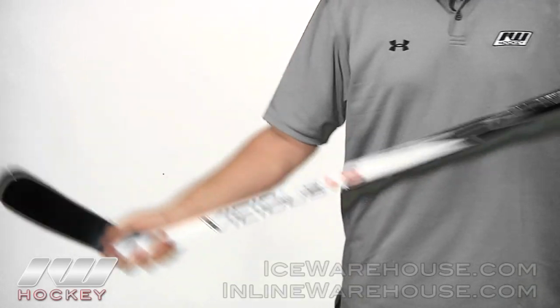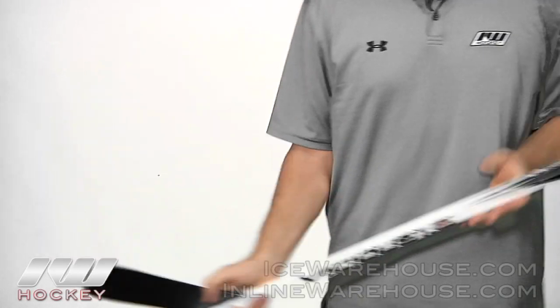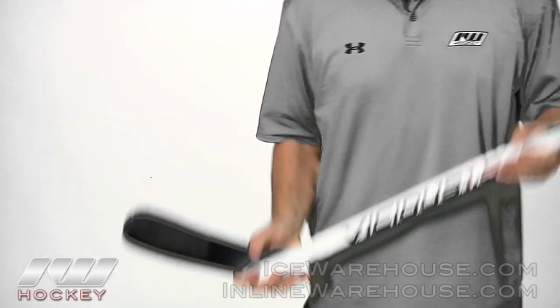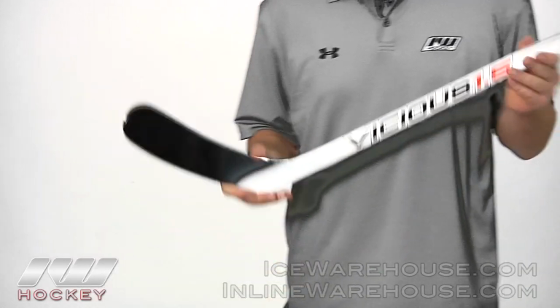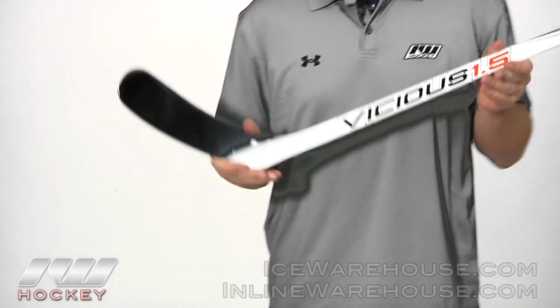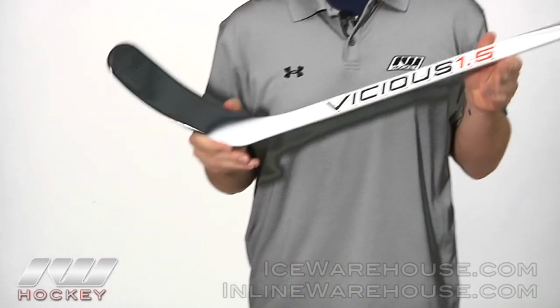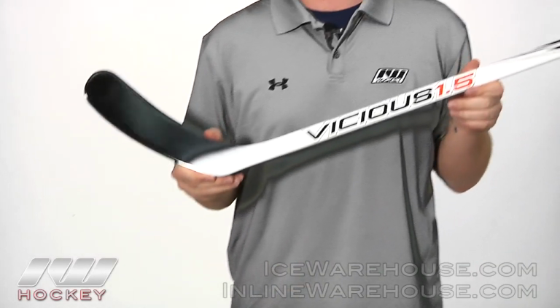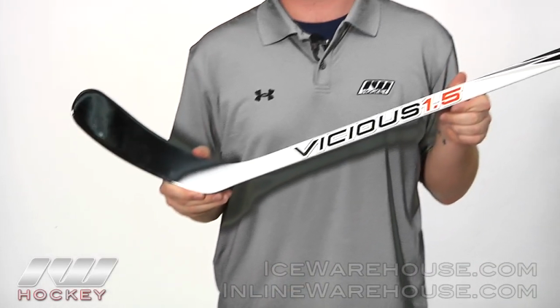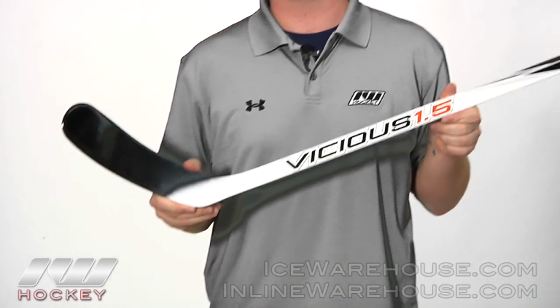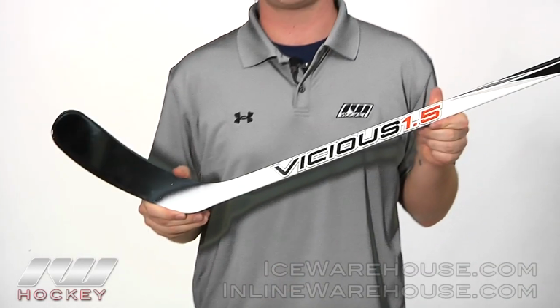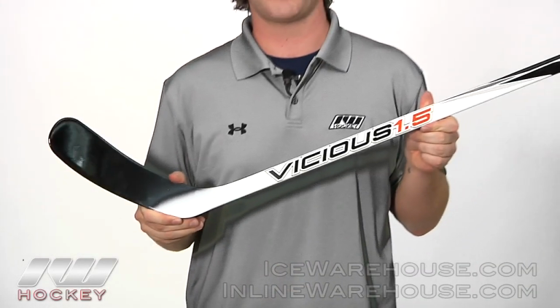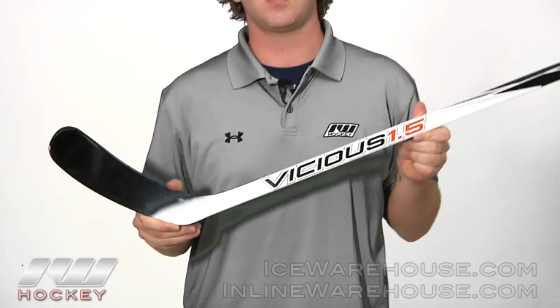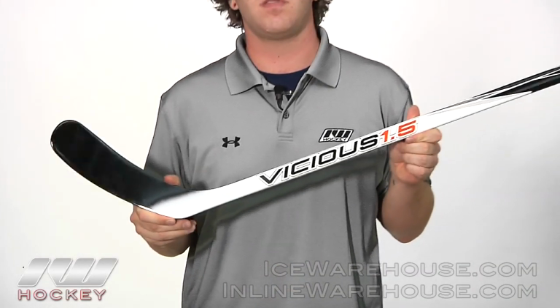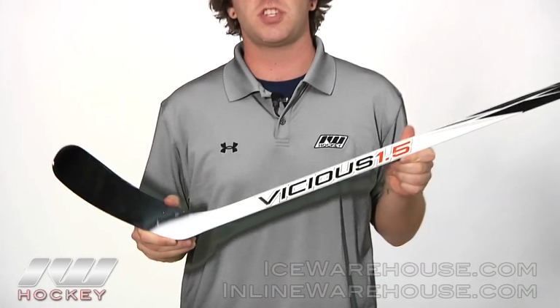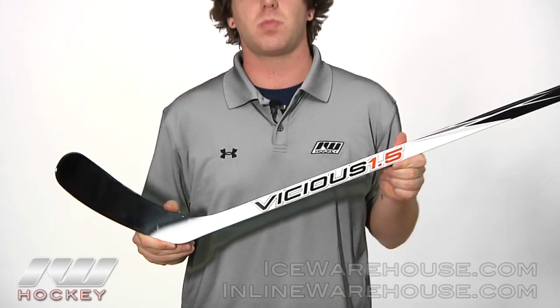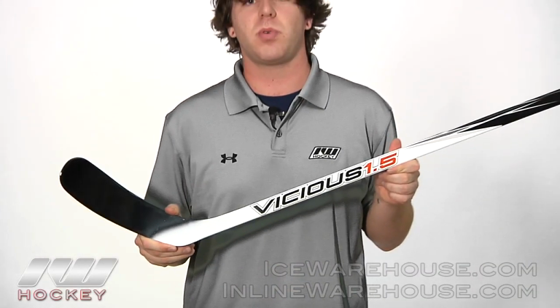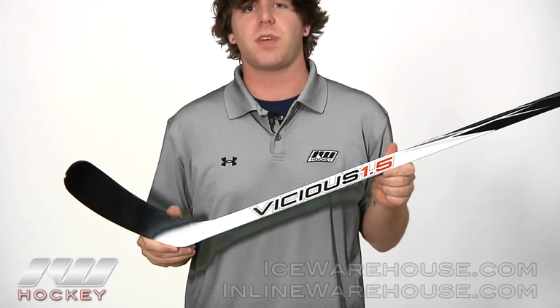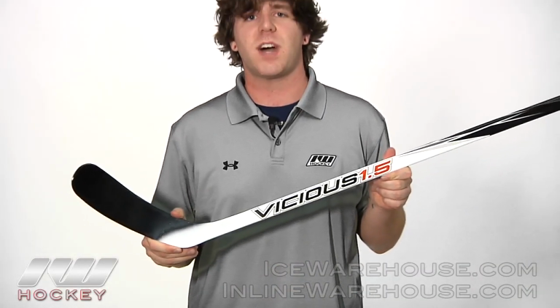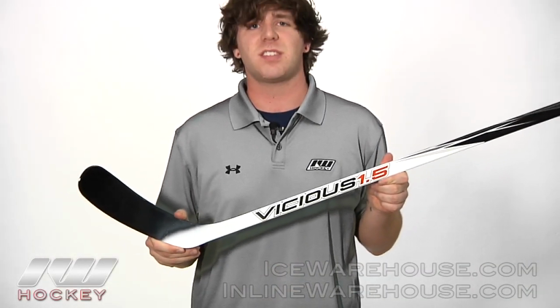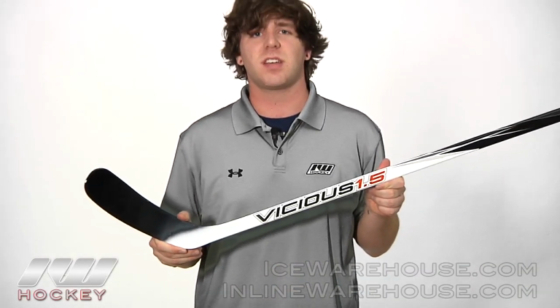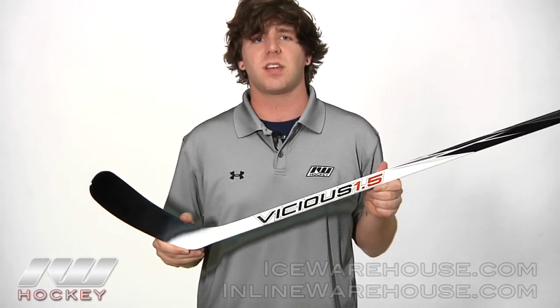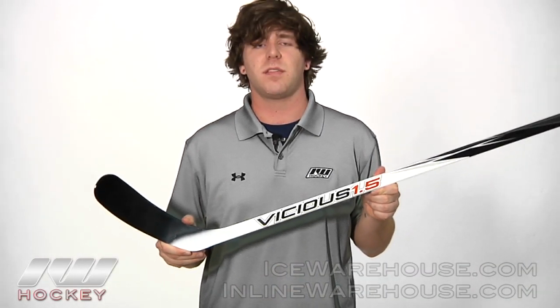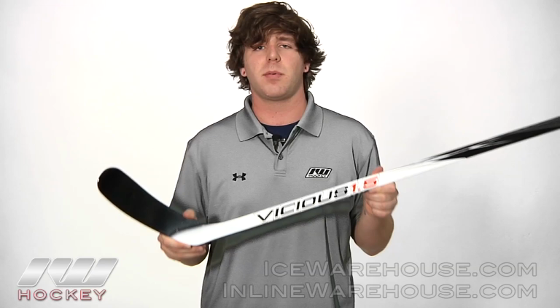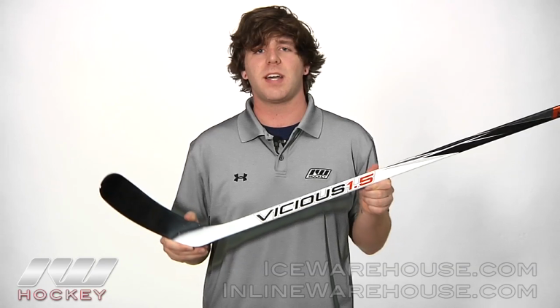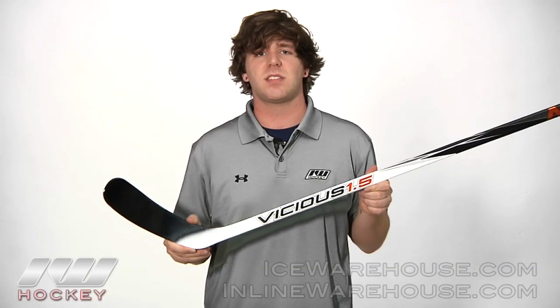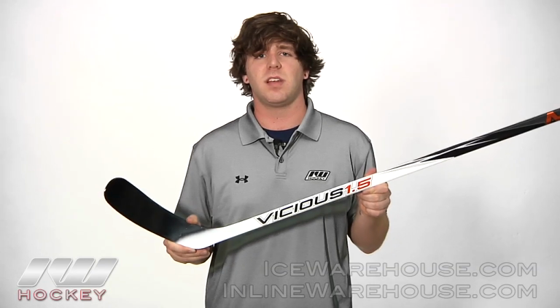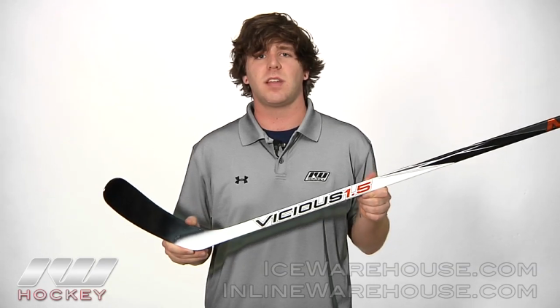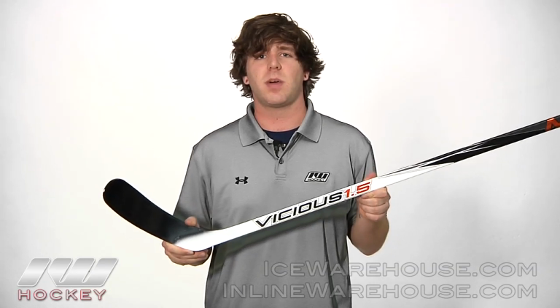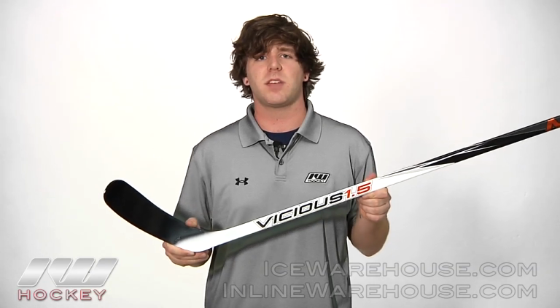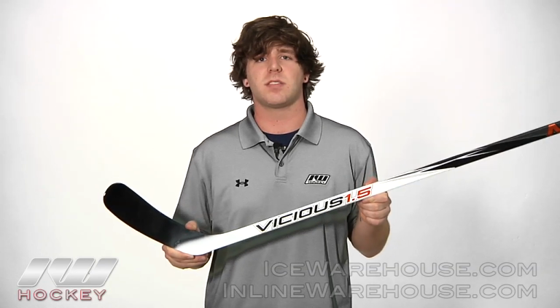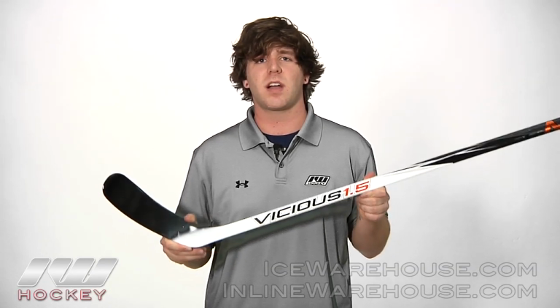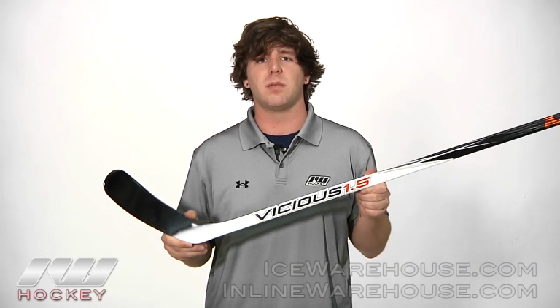So that's just been a quick look at the Mikan Vicious 1.5 Hockey Stick, available at ICE and InlineWarehouse.com.